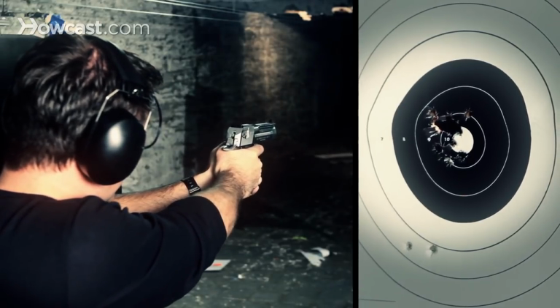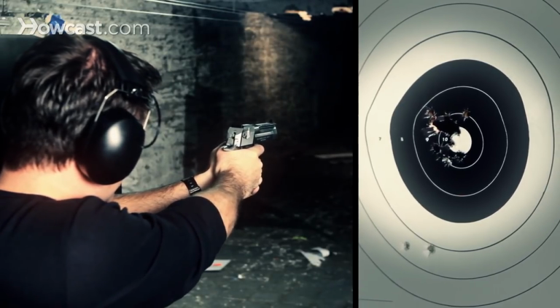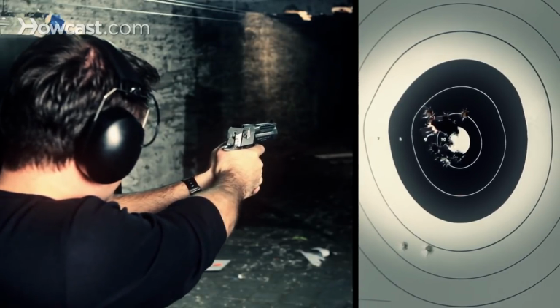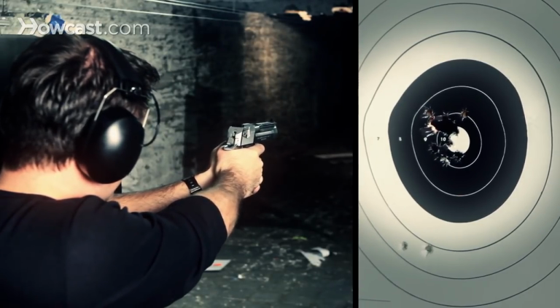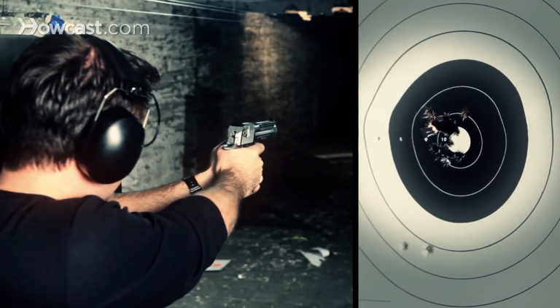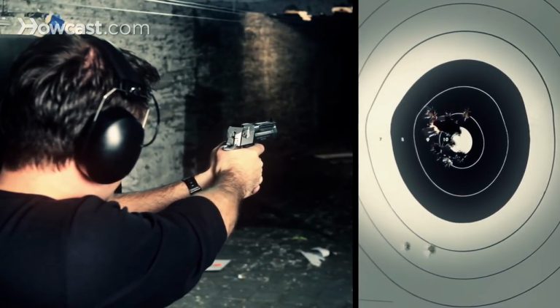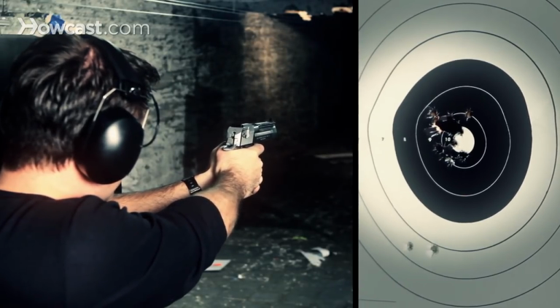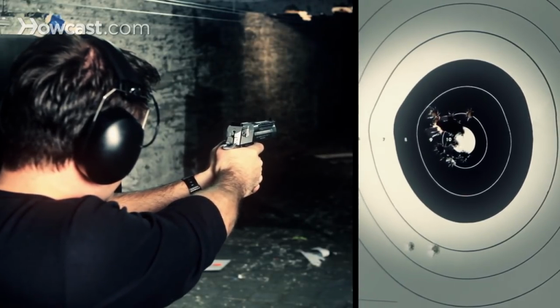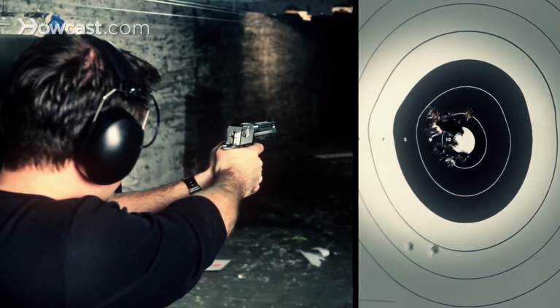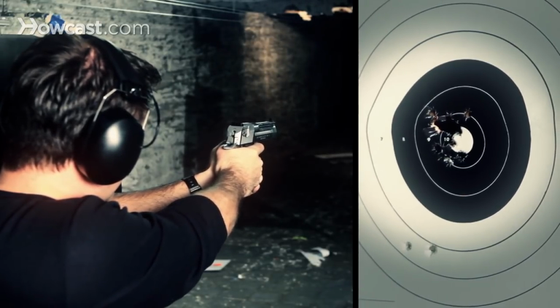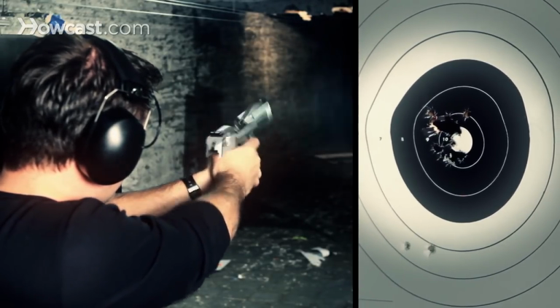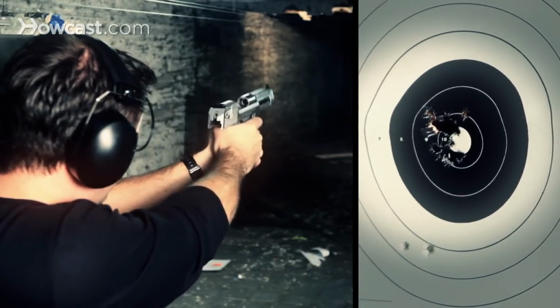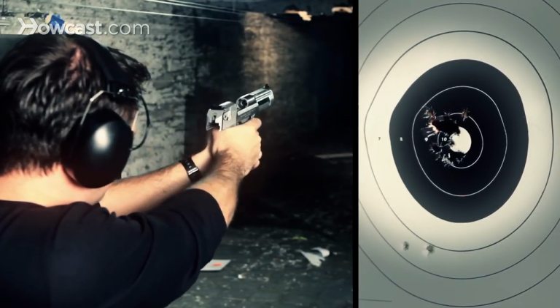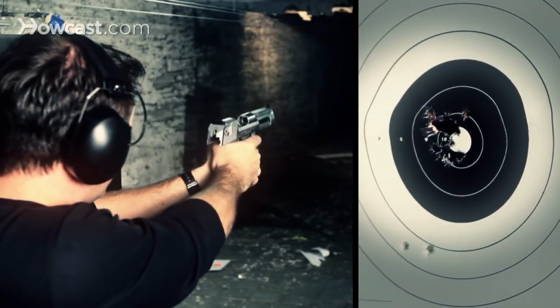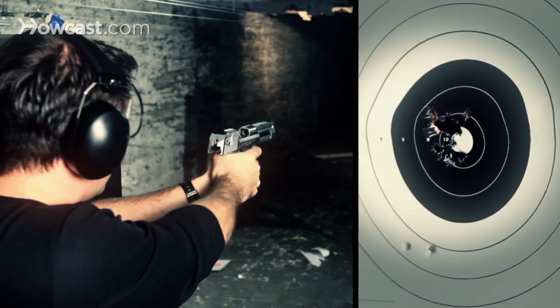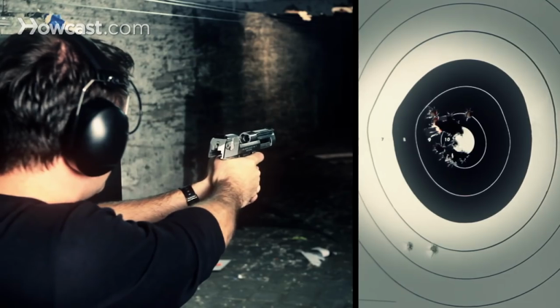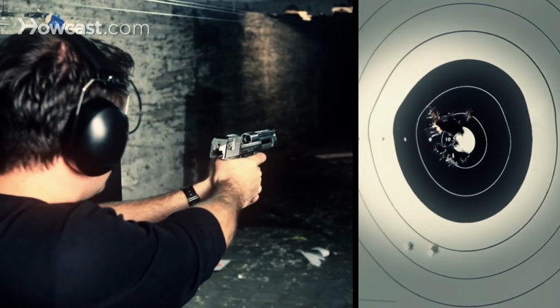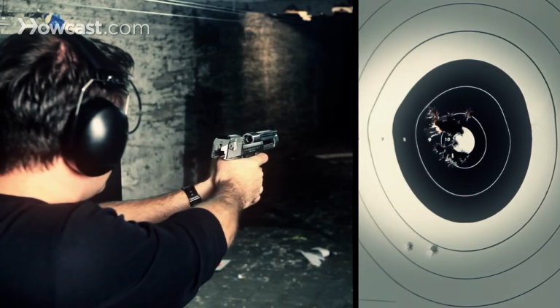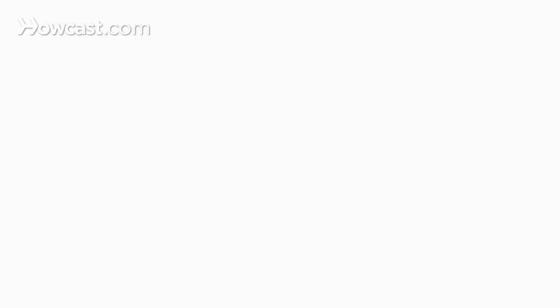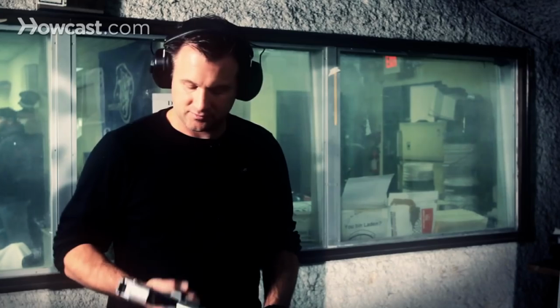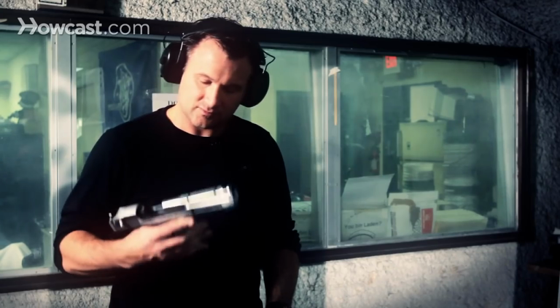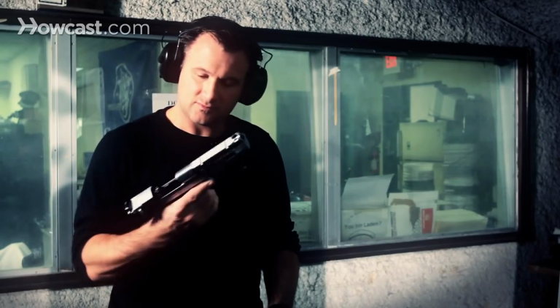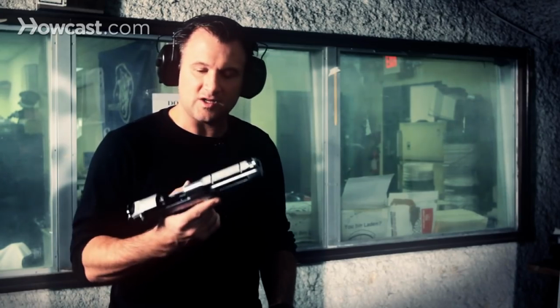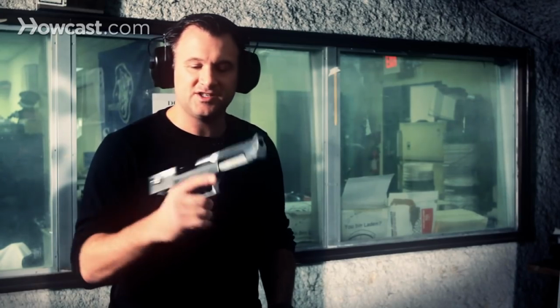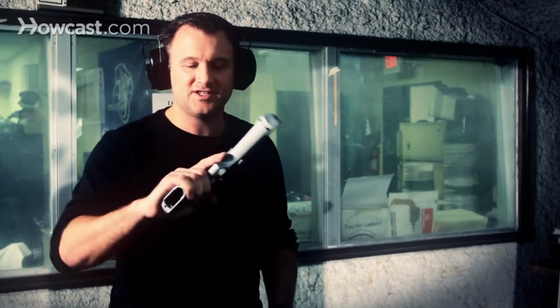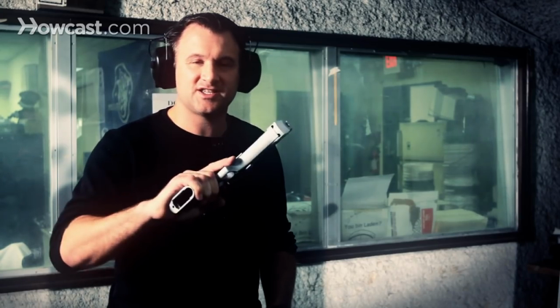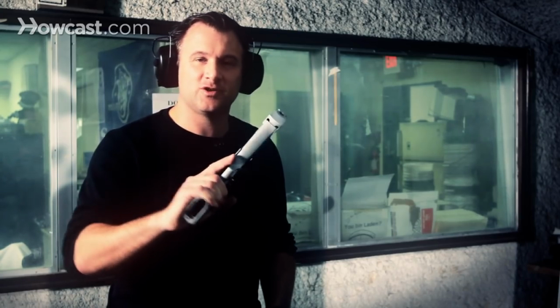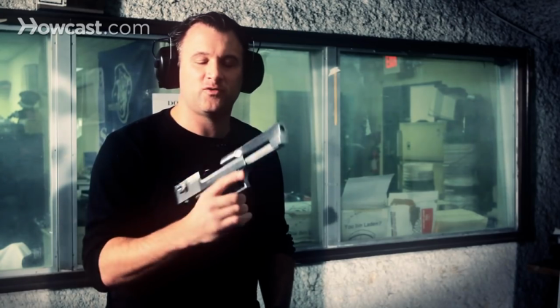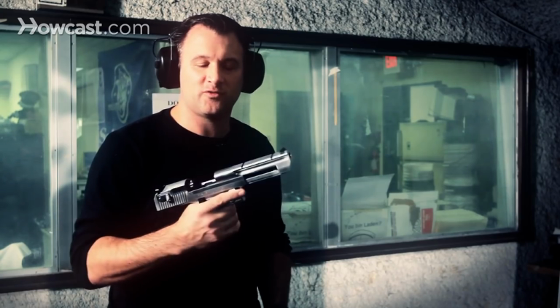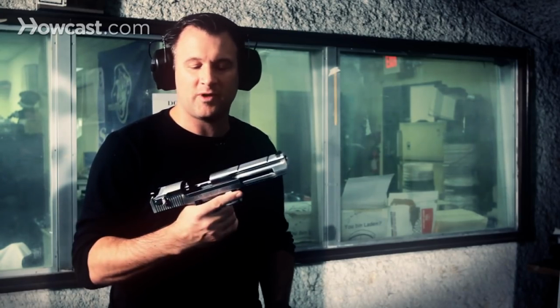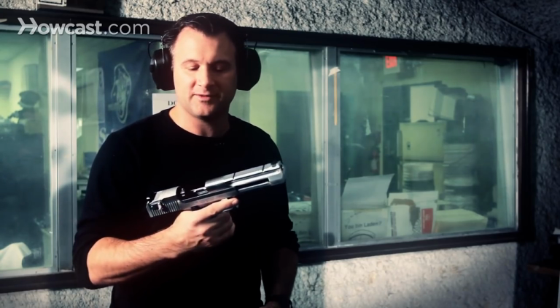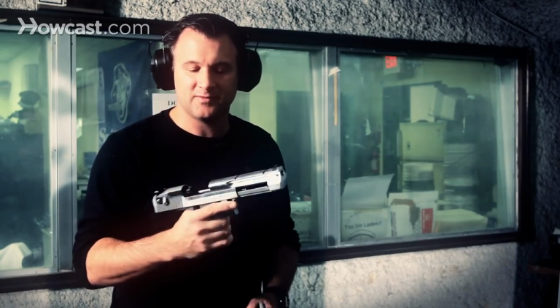Today we're going to discuss how to shoot the Desert Eagle .44 Magnum. This is the Desert Eagle .44 Magnum.